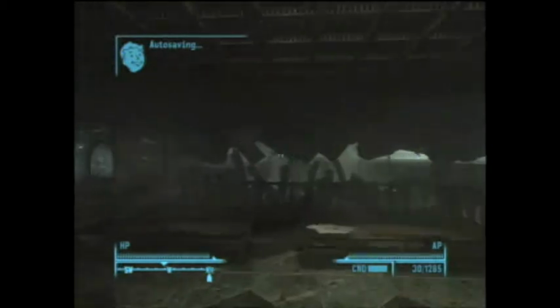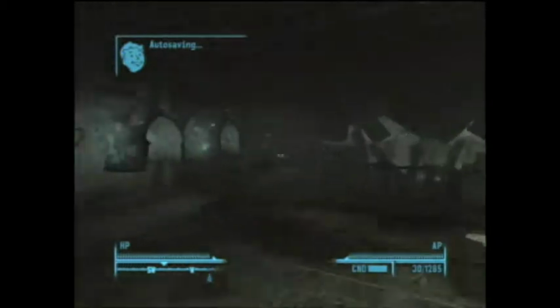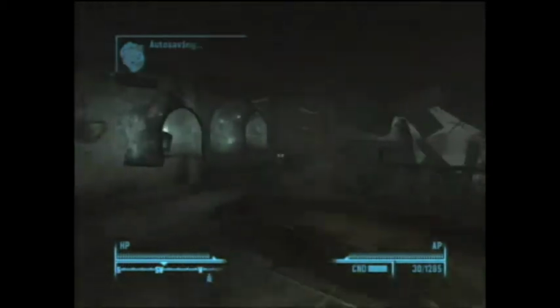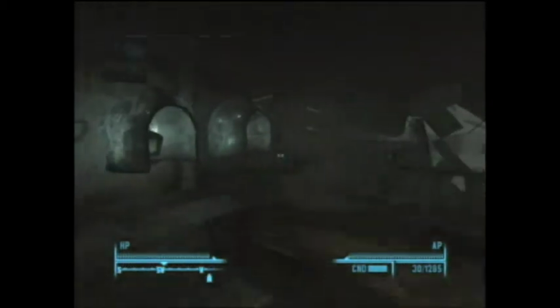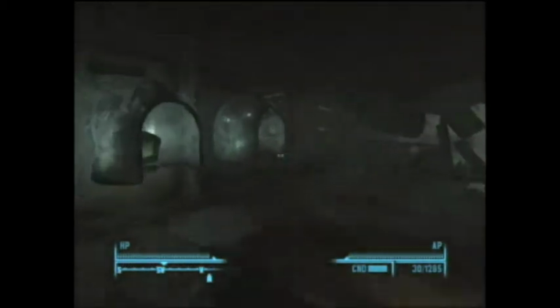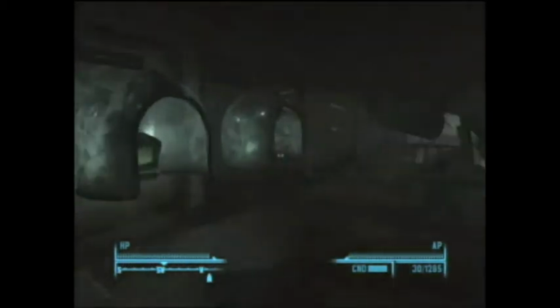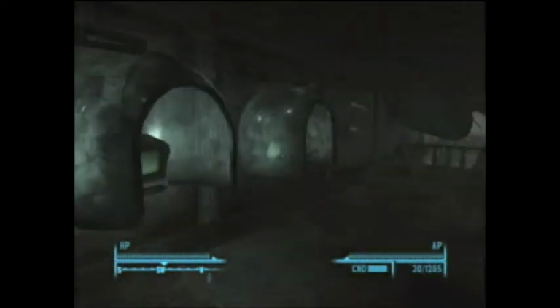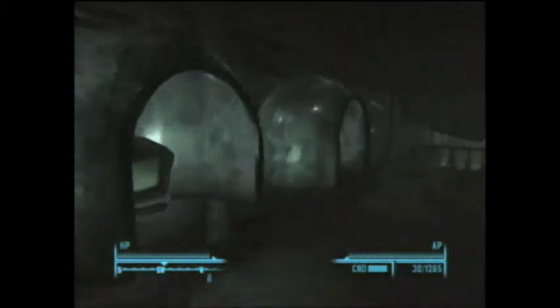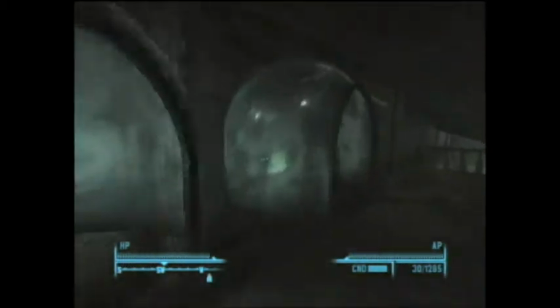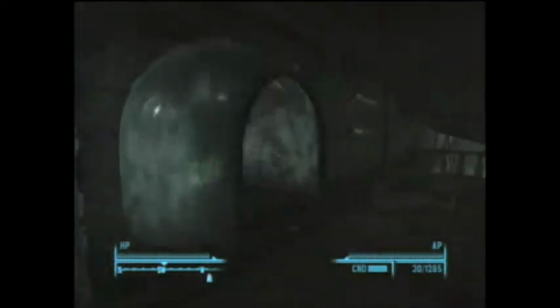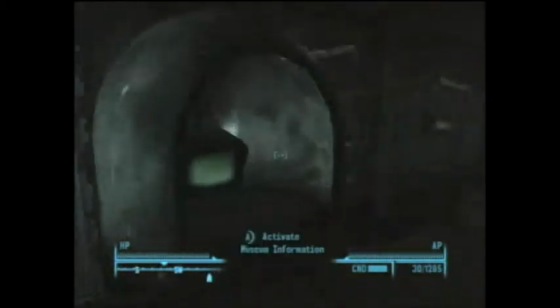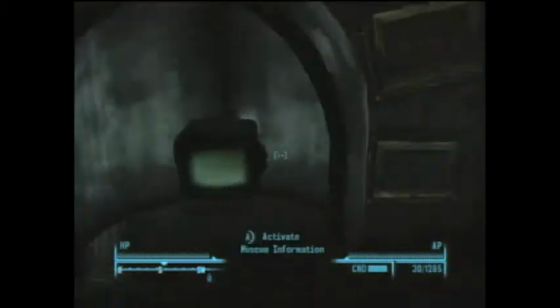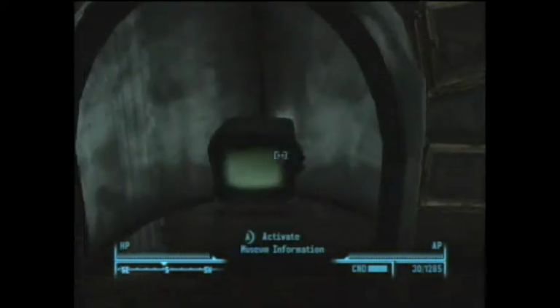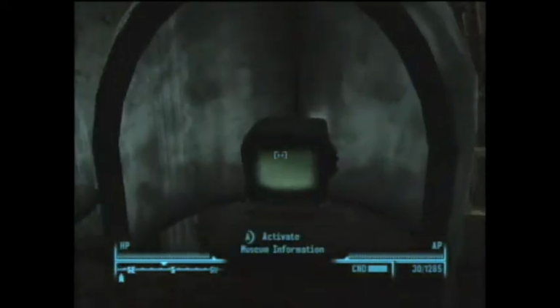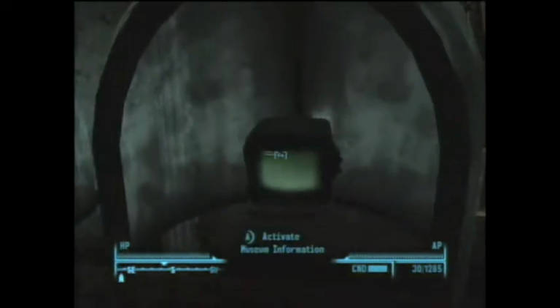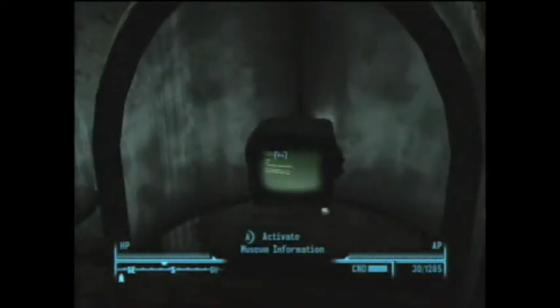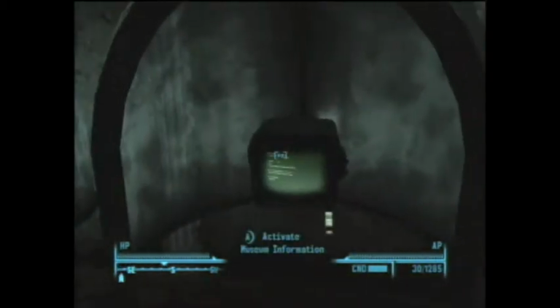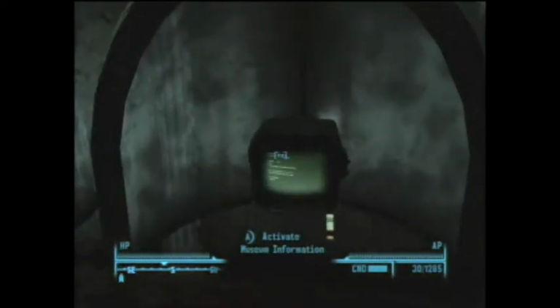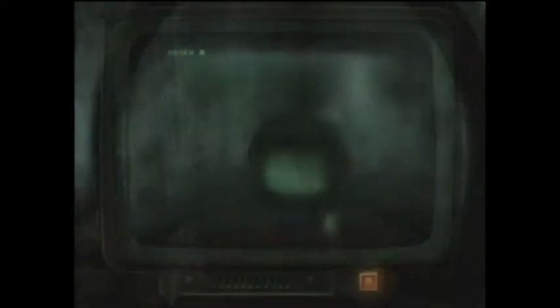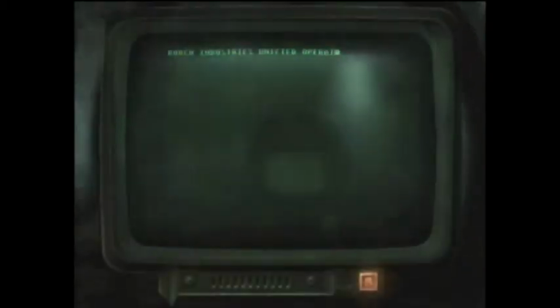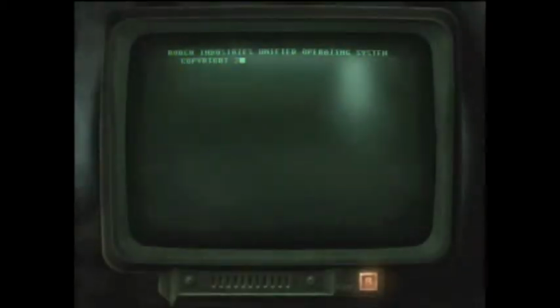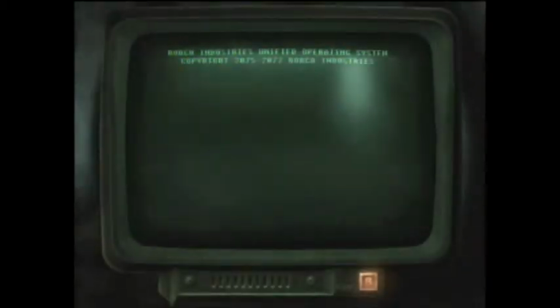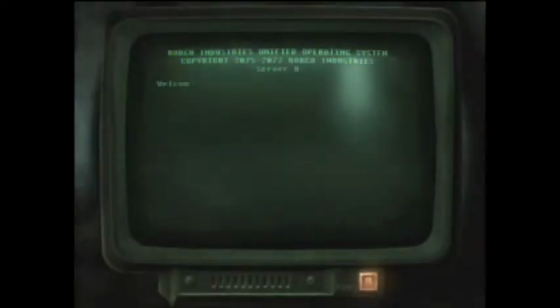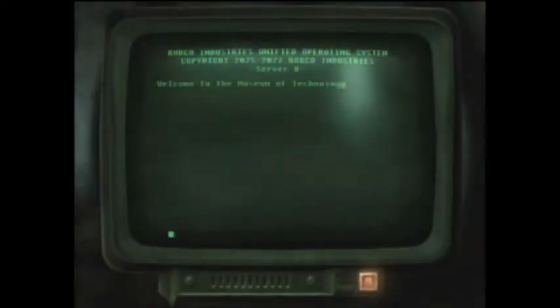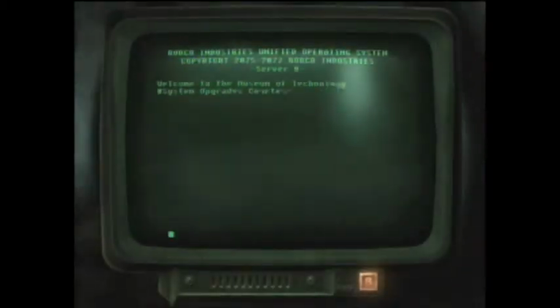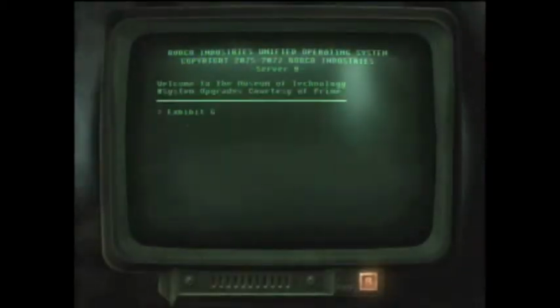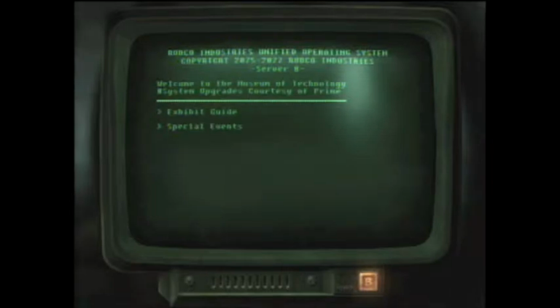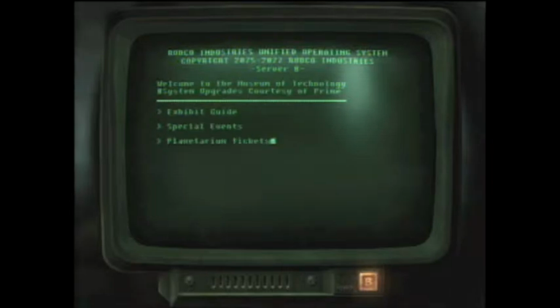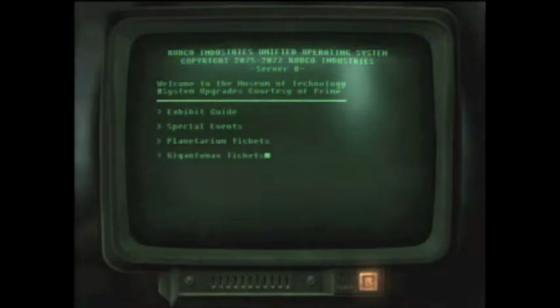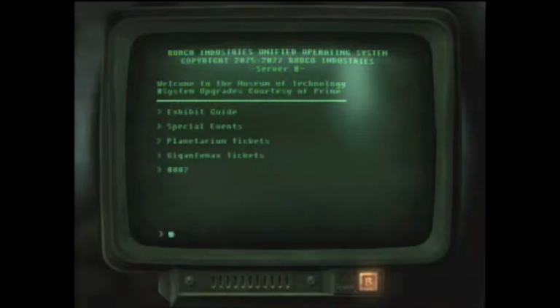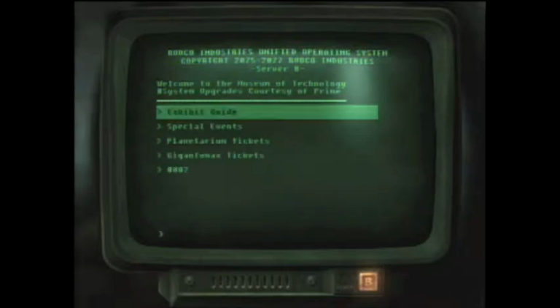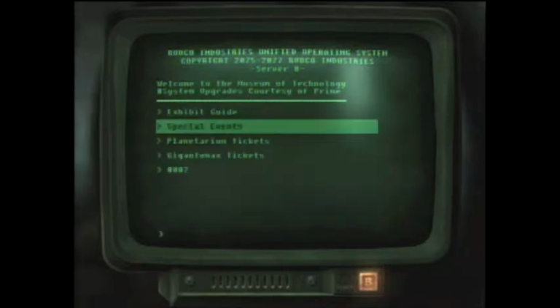Alright, your second terminal will be right here, and the code is 53.